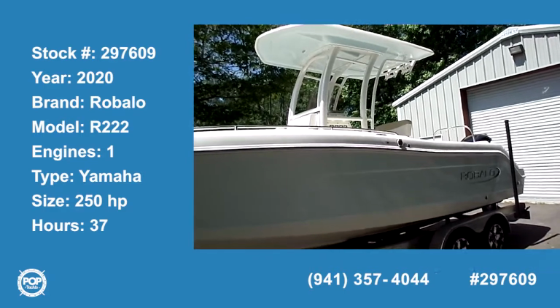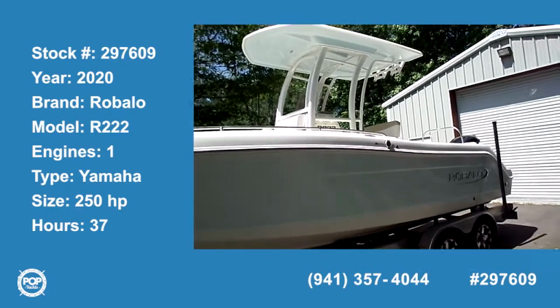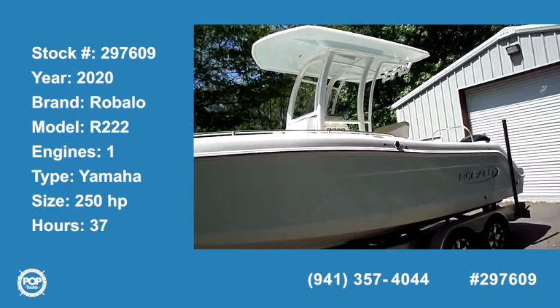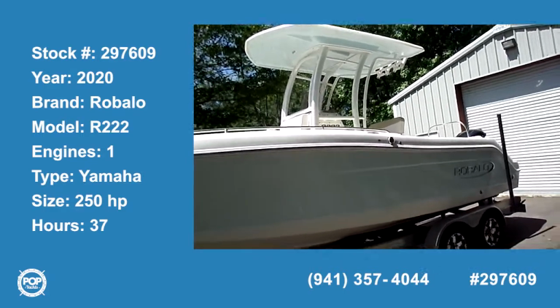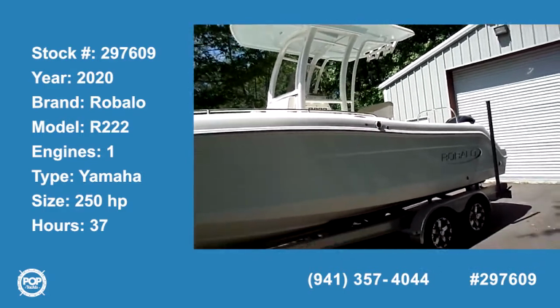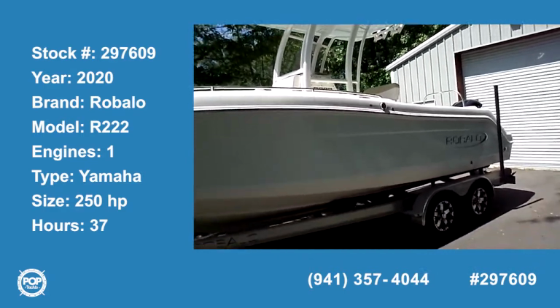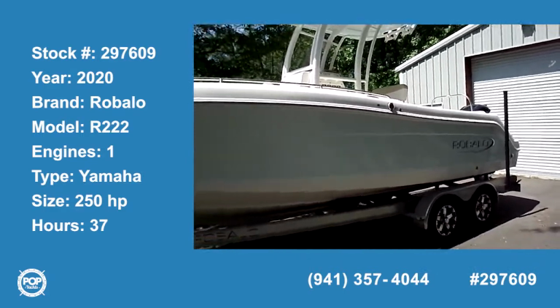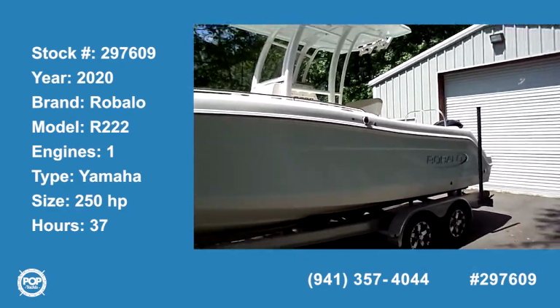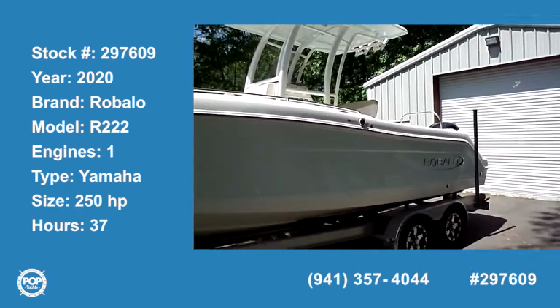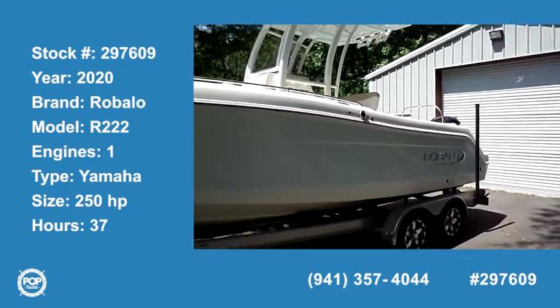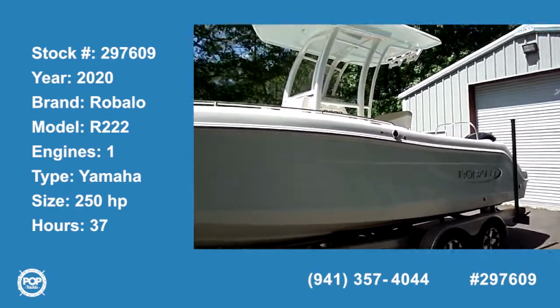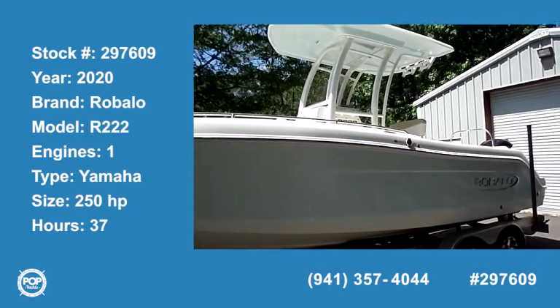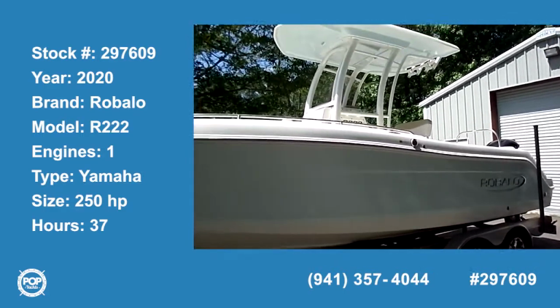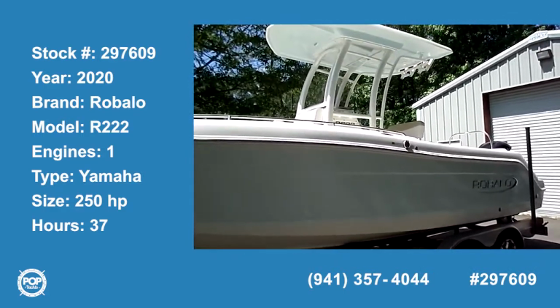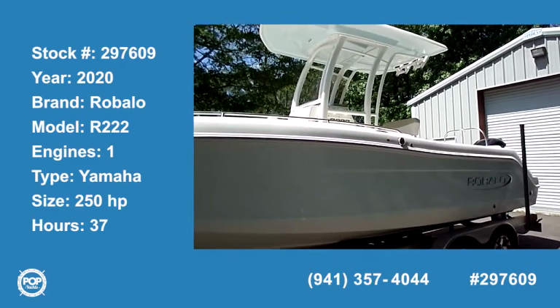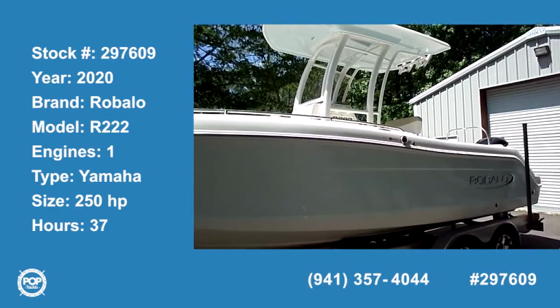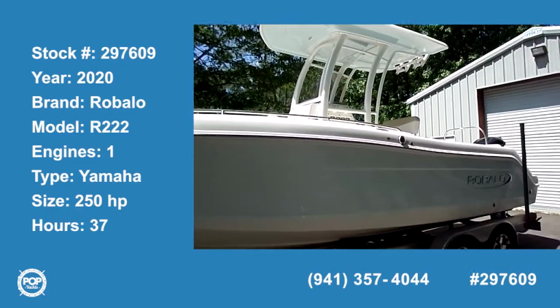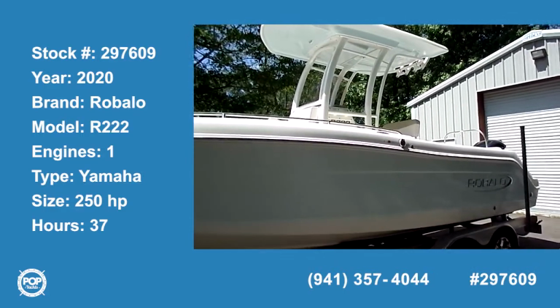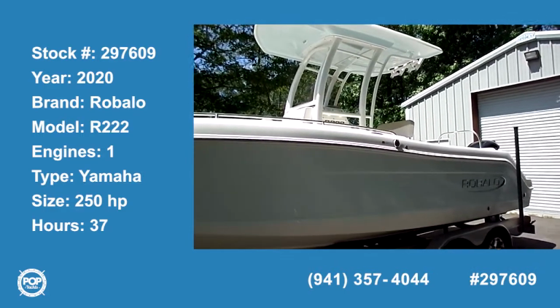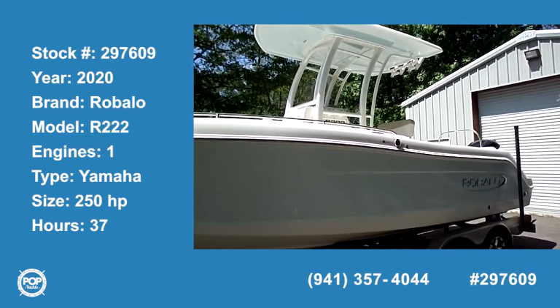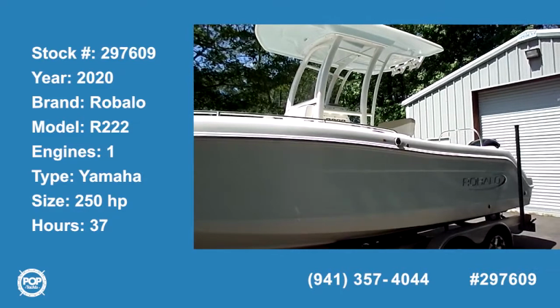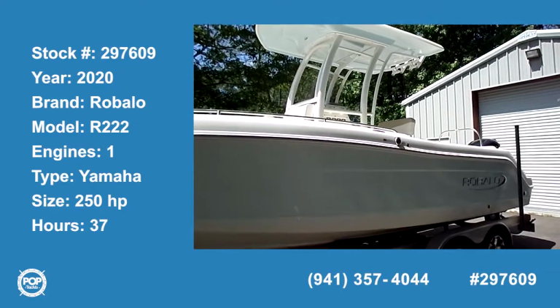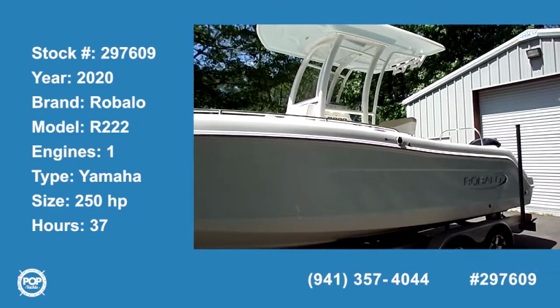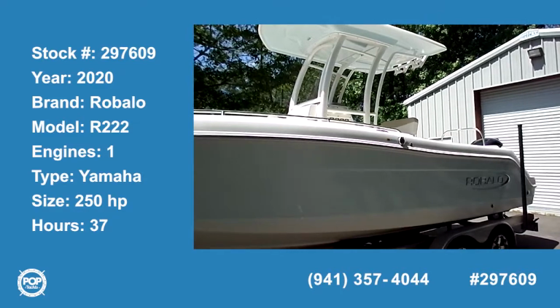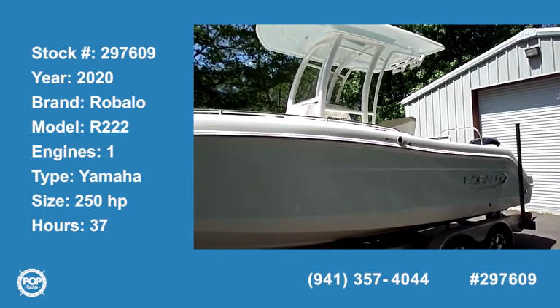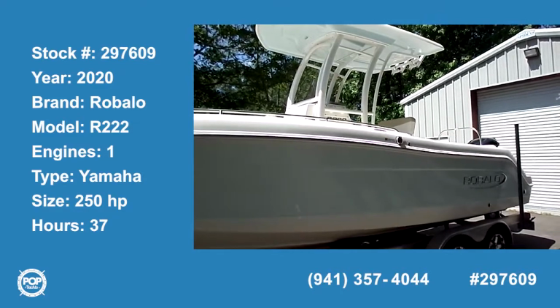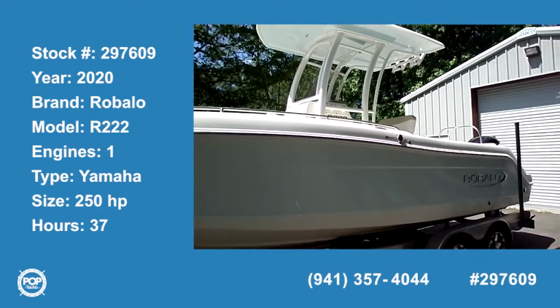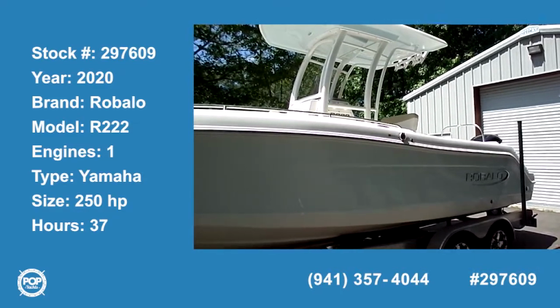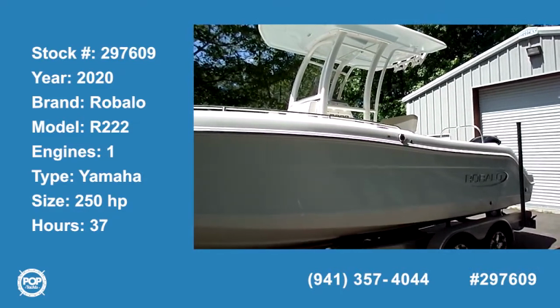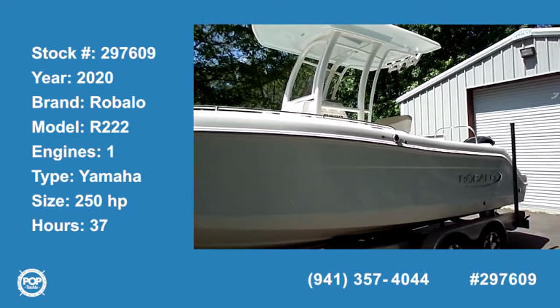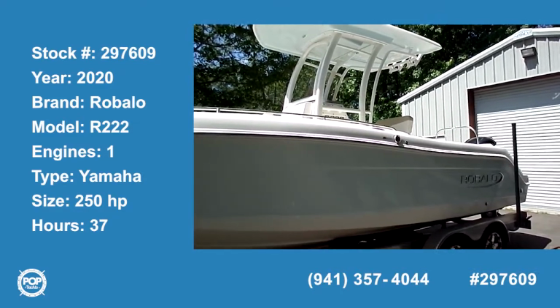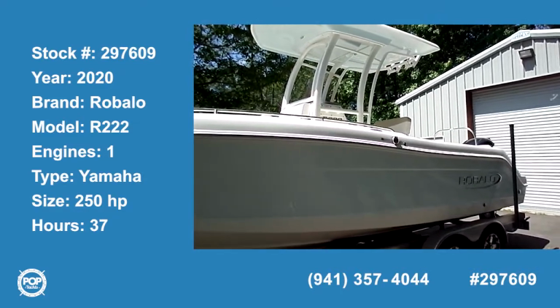All right, folks, I'm going to take you for a tour on this 2020 model Raballo 222.